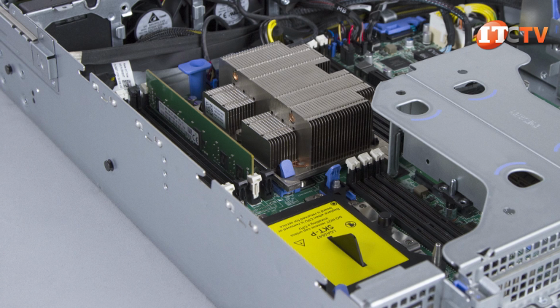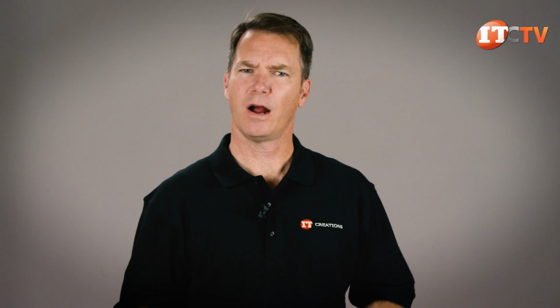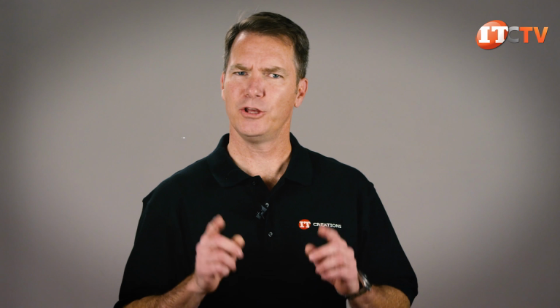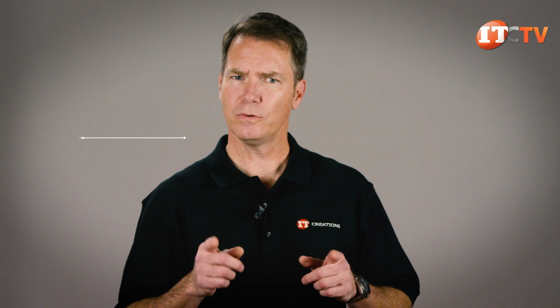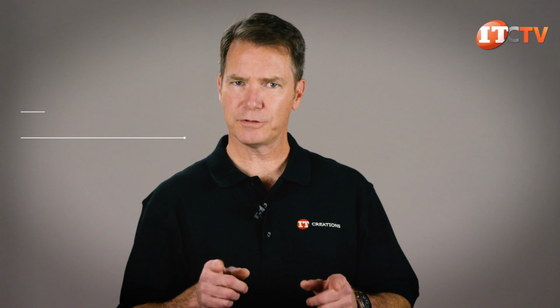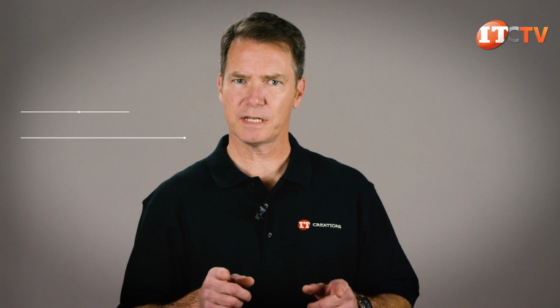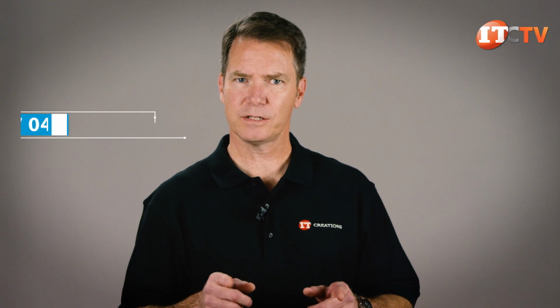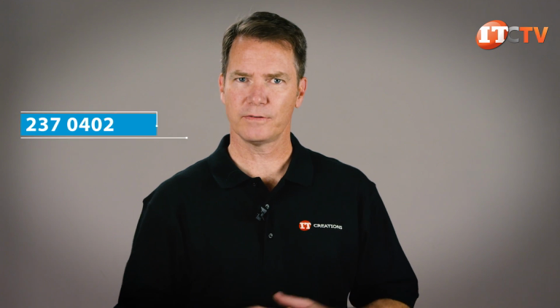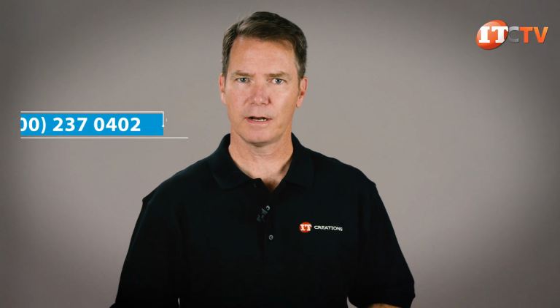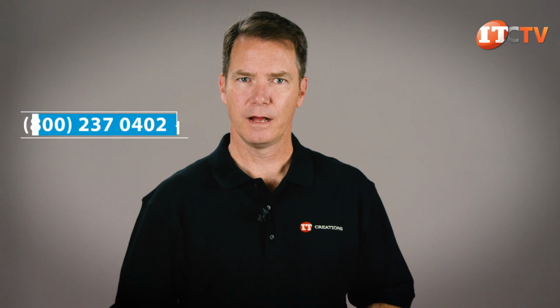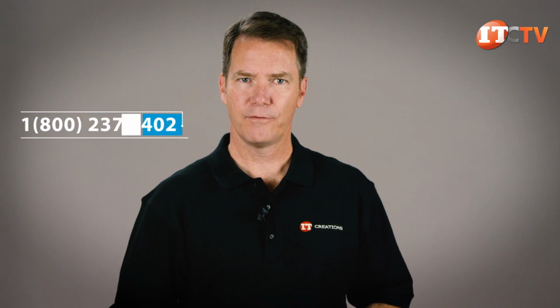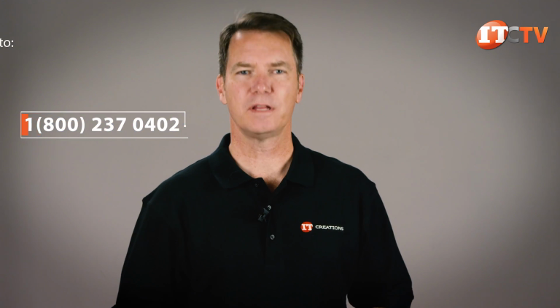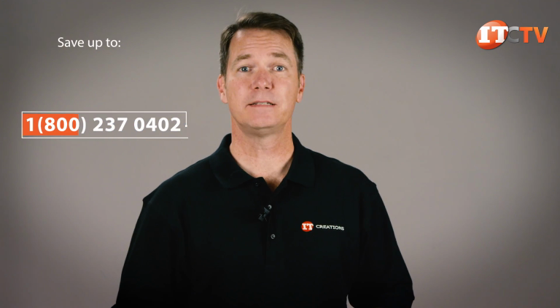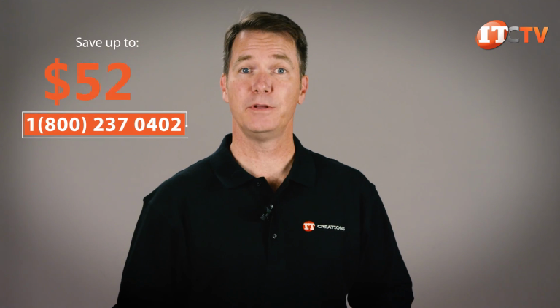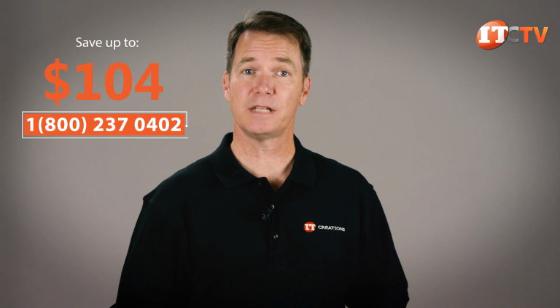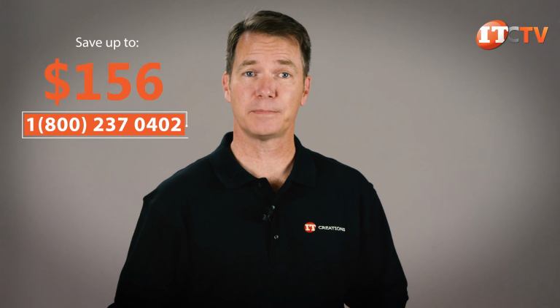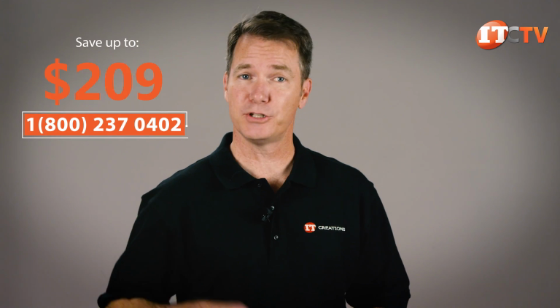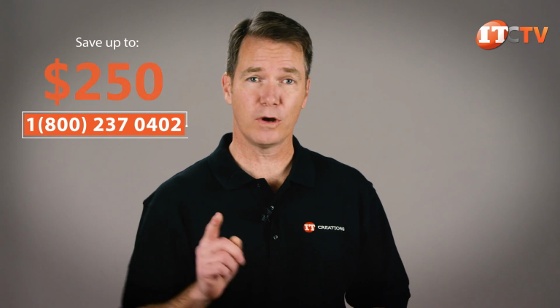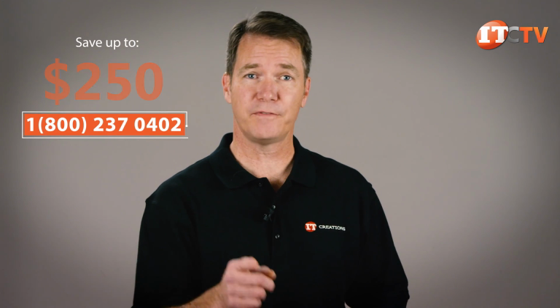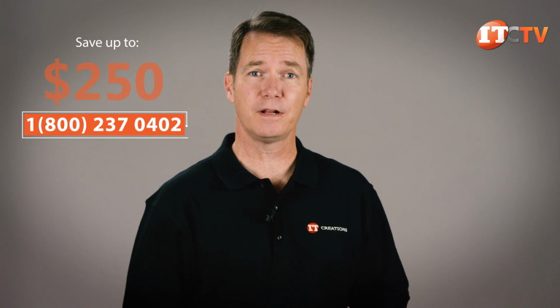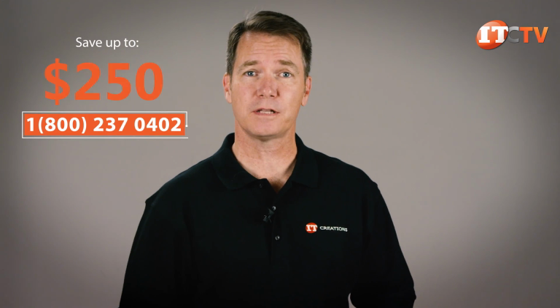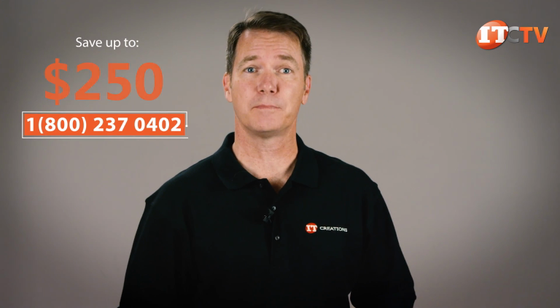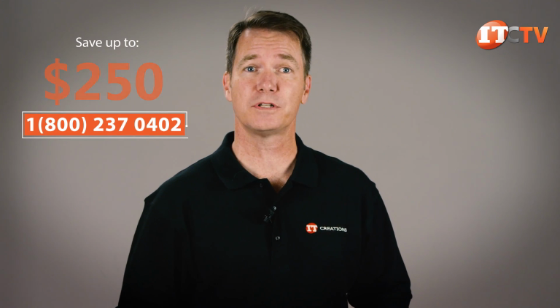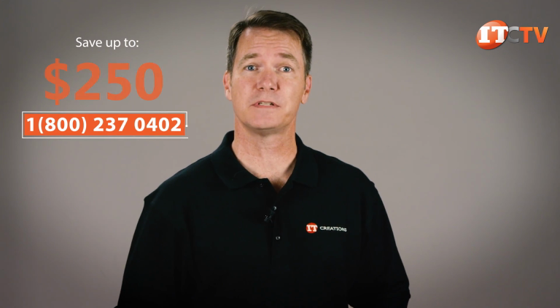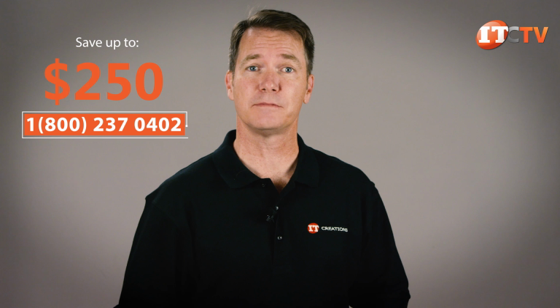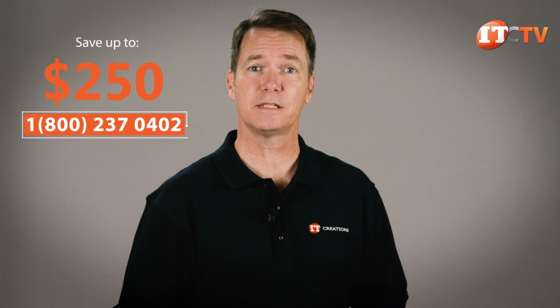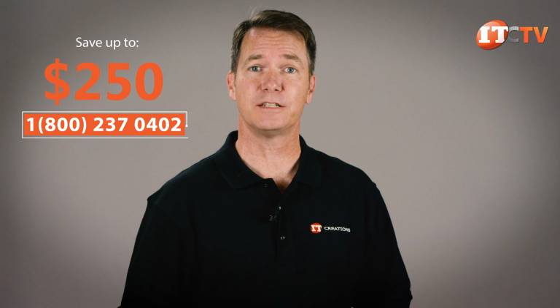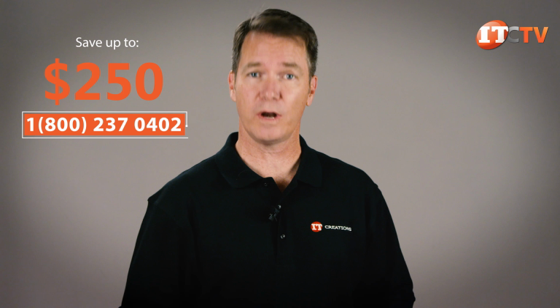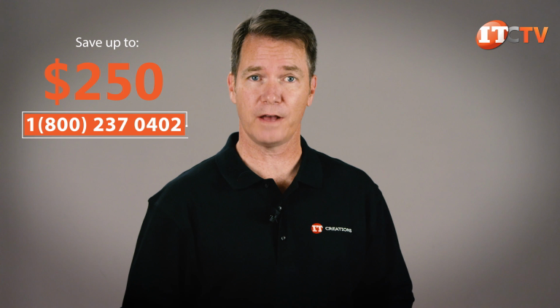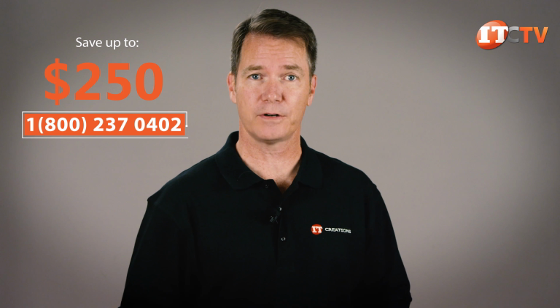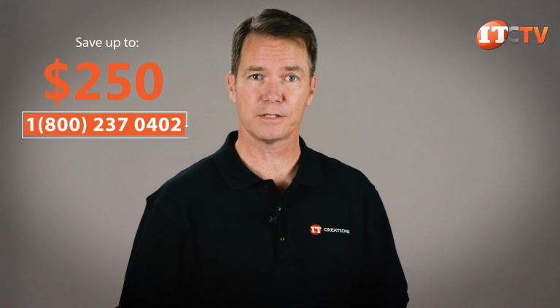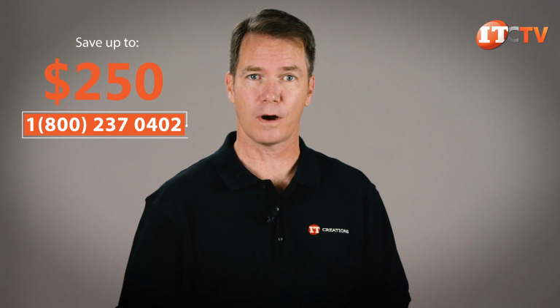Are you interested in this server? For a limited time, you can save up to $250 off the purchase of a system listed at $2500 or more.